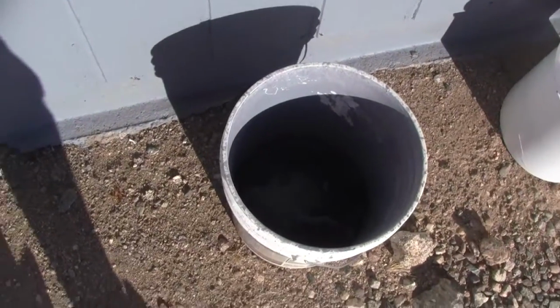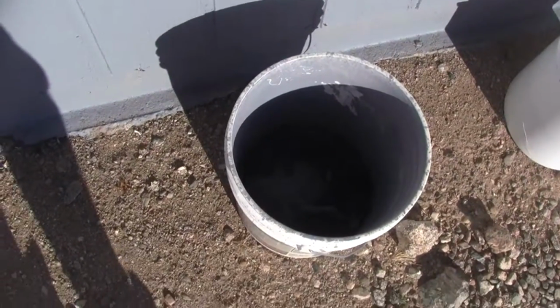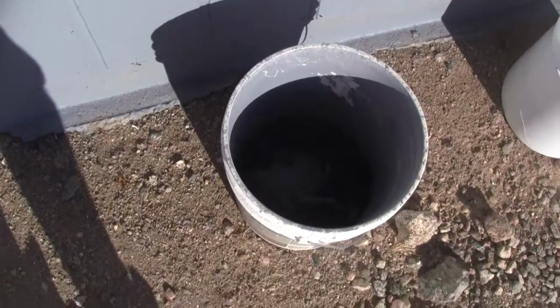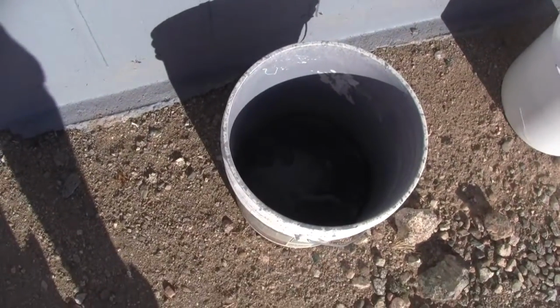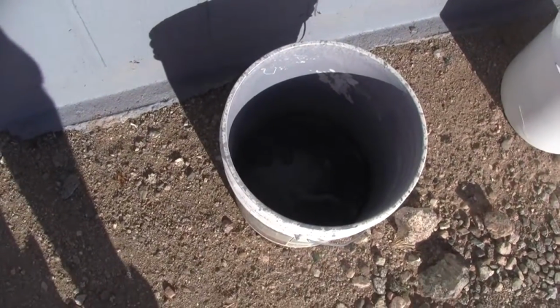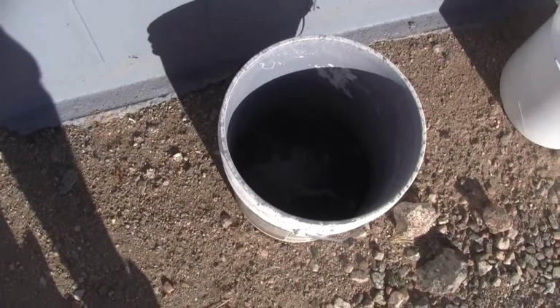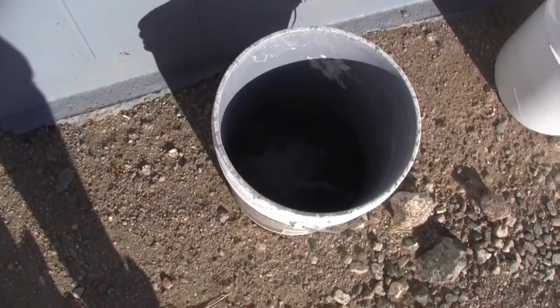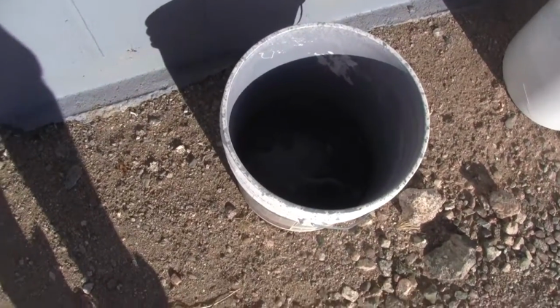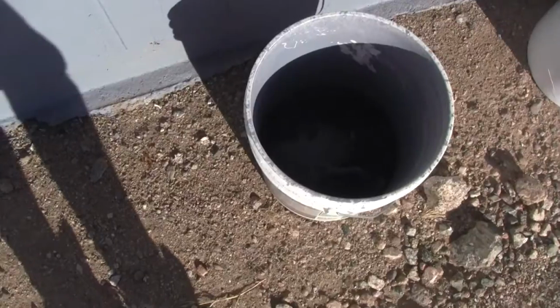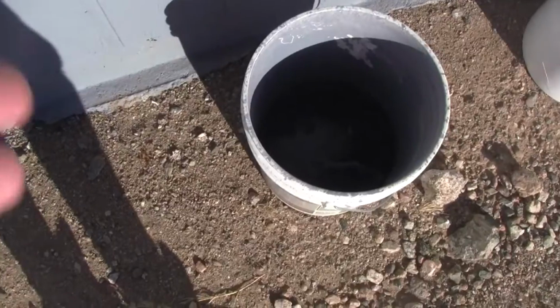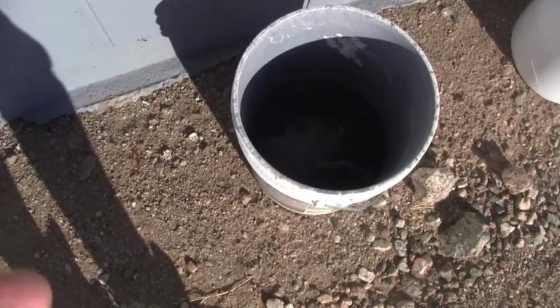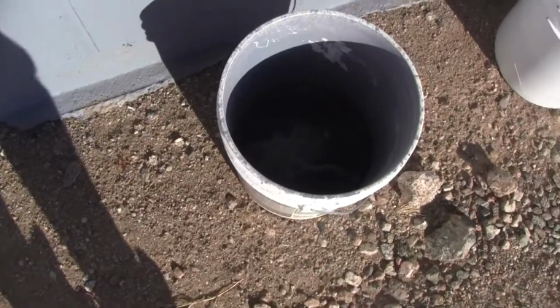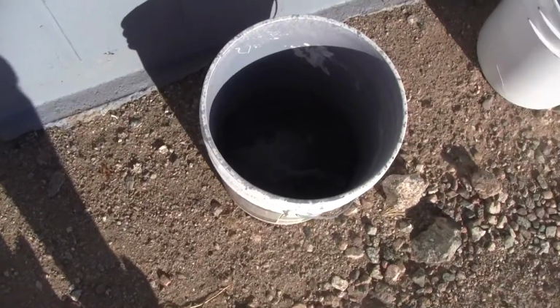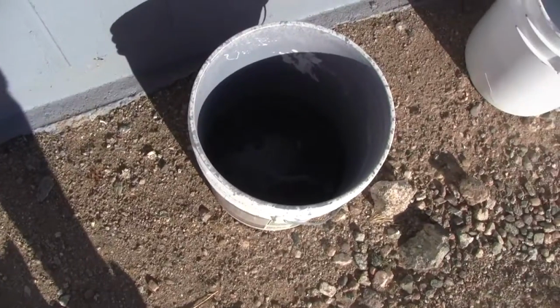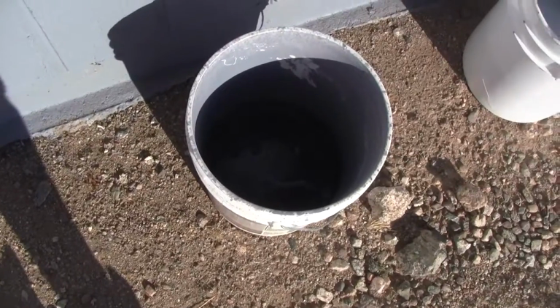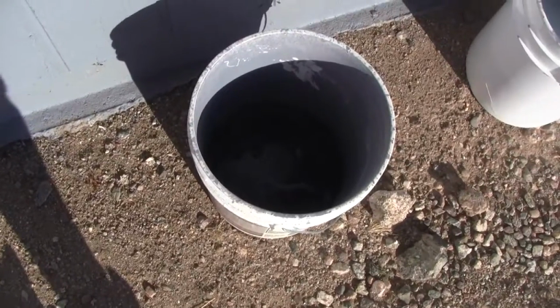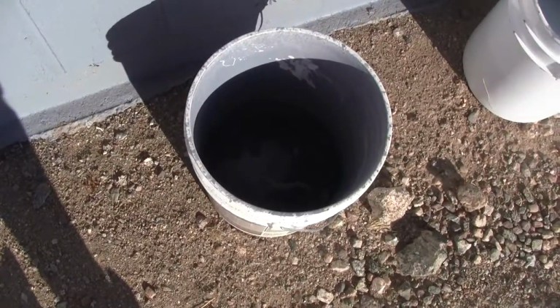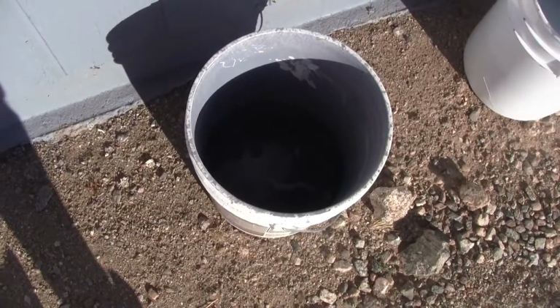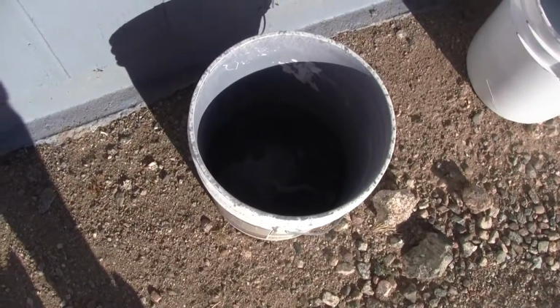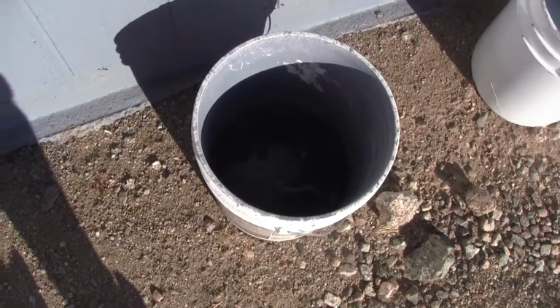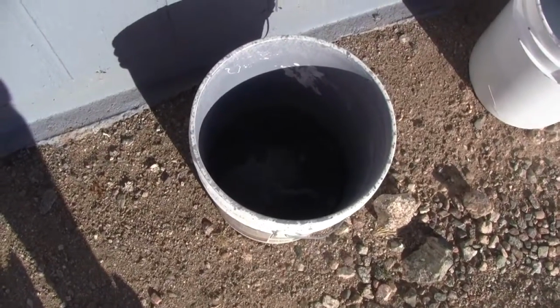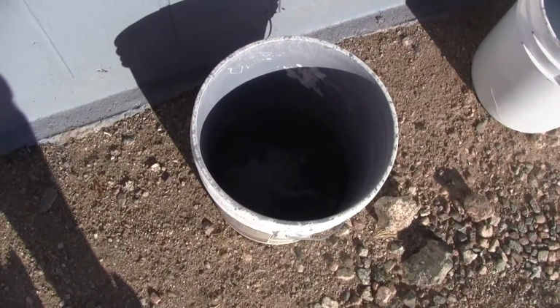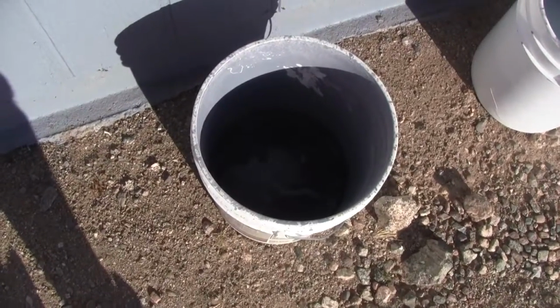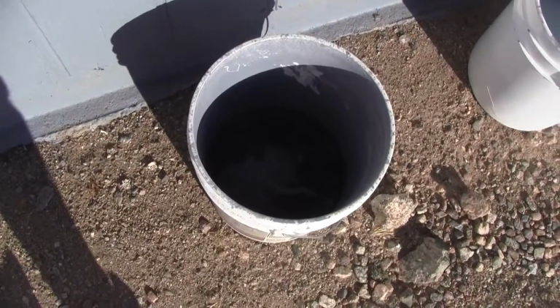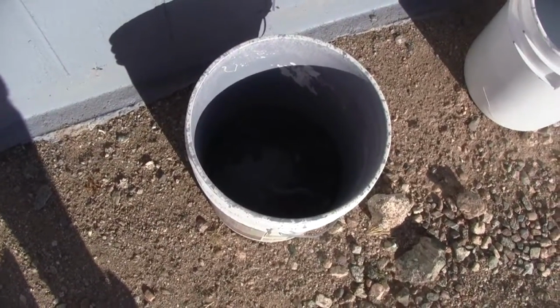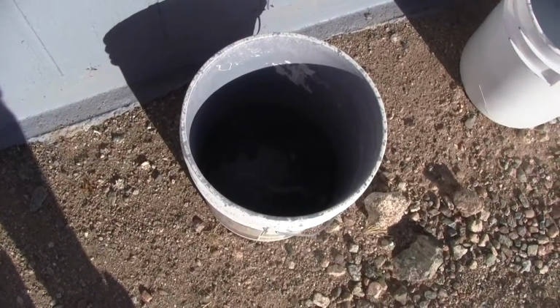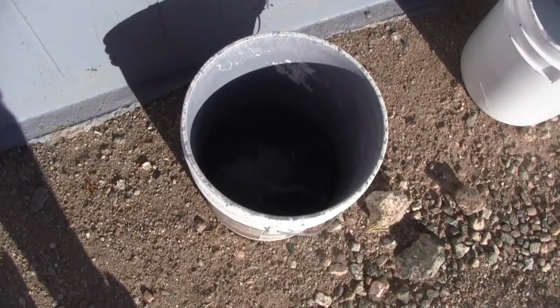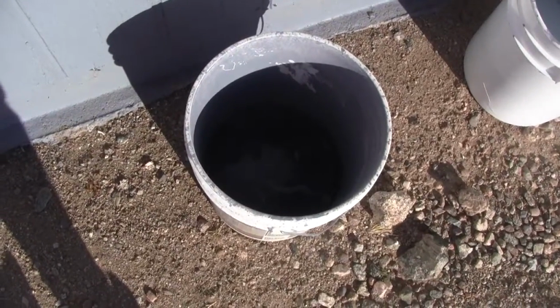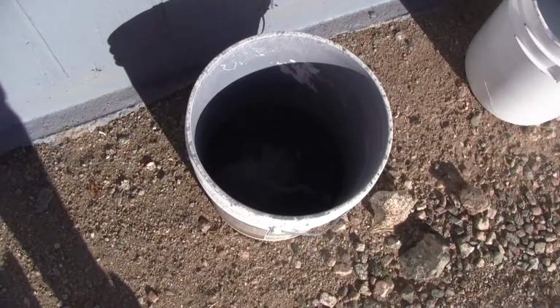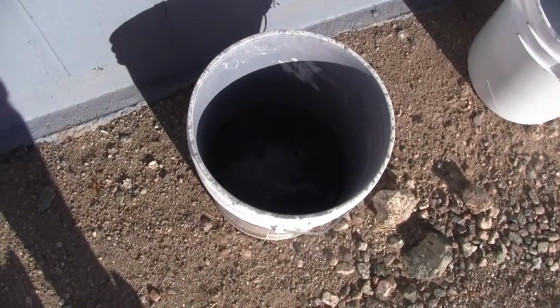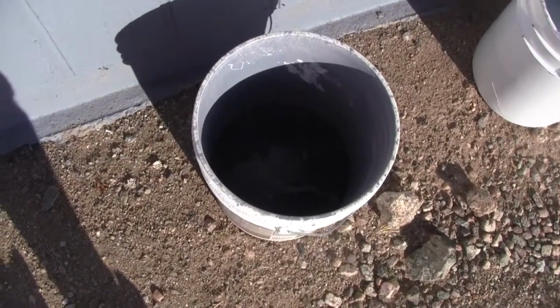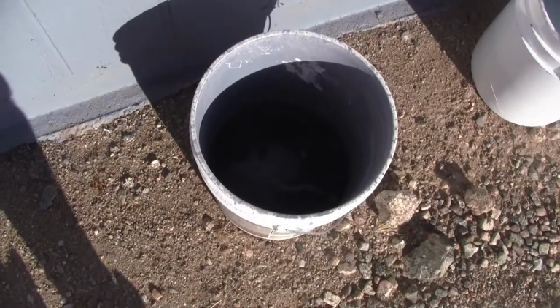What a lot of people do is they dump this in the sewer storm drains, or they dump it on their property, and I think that's just wrong.